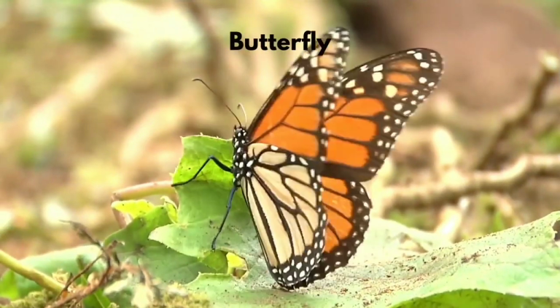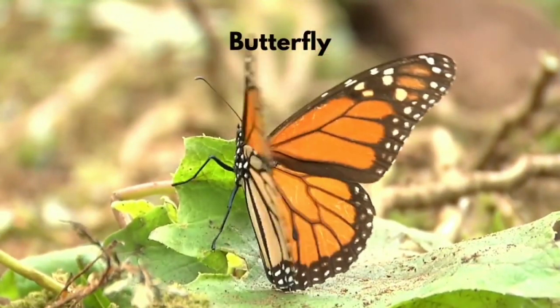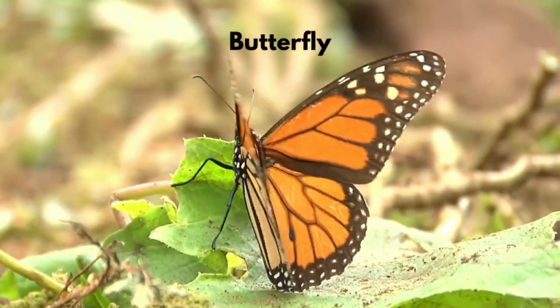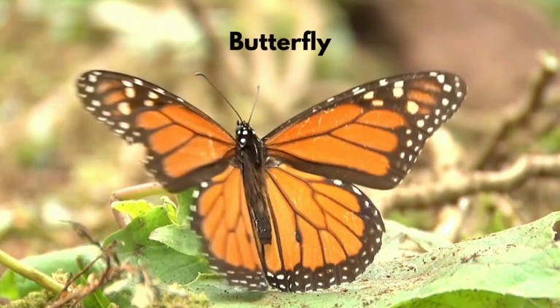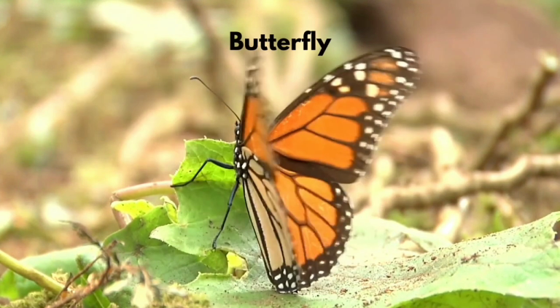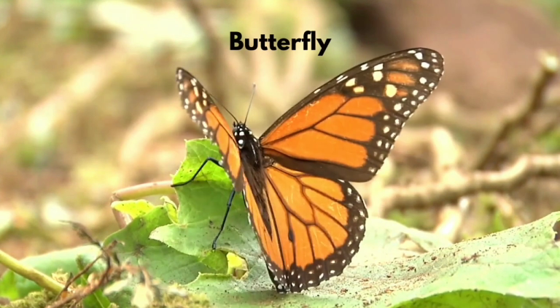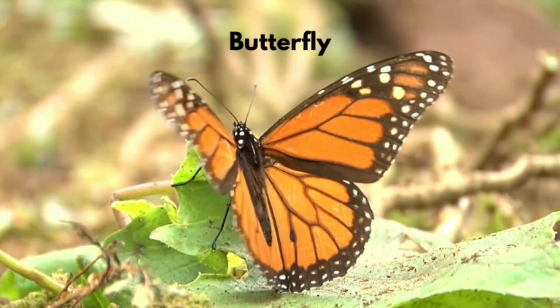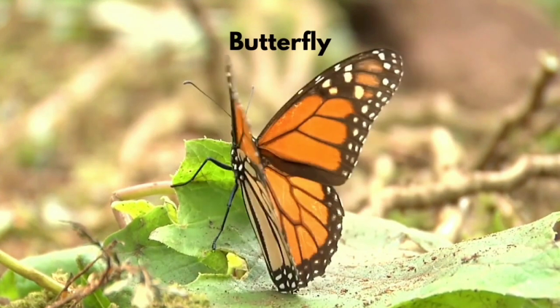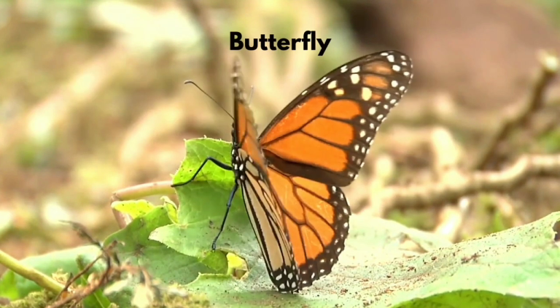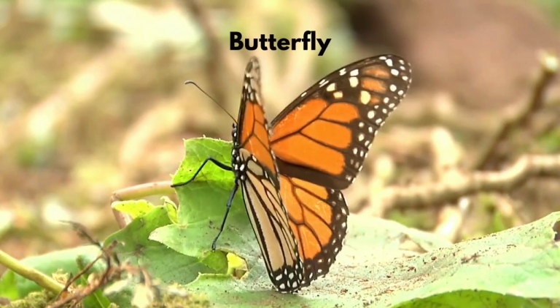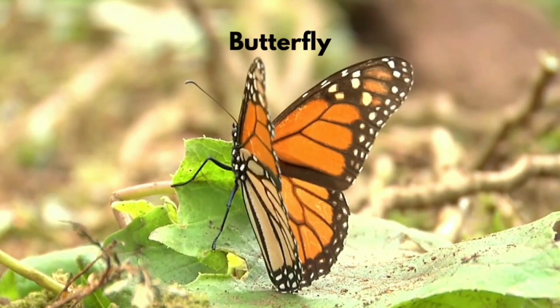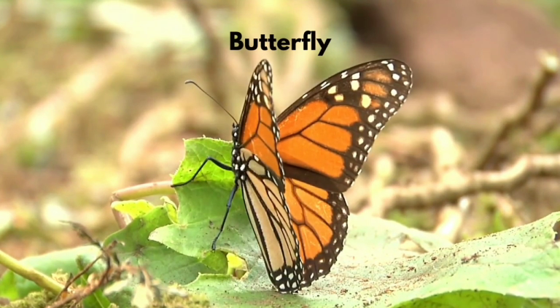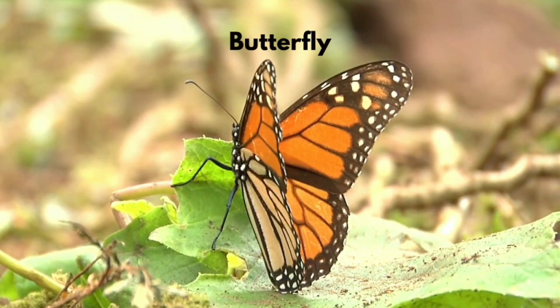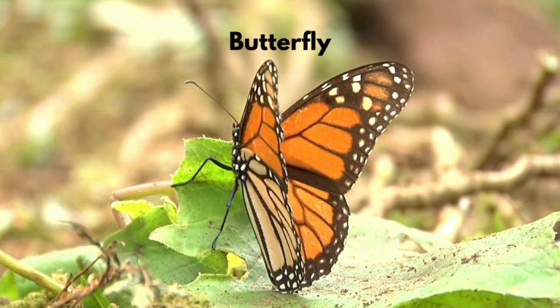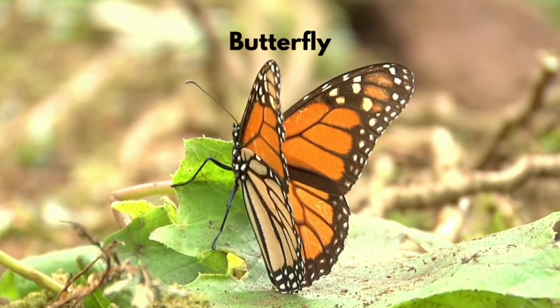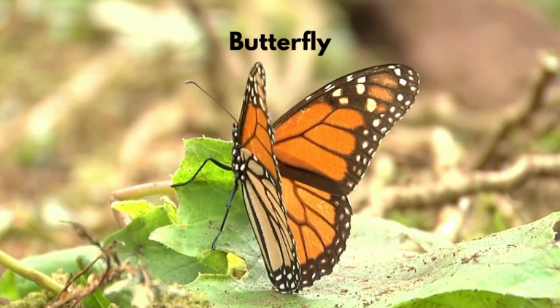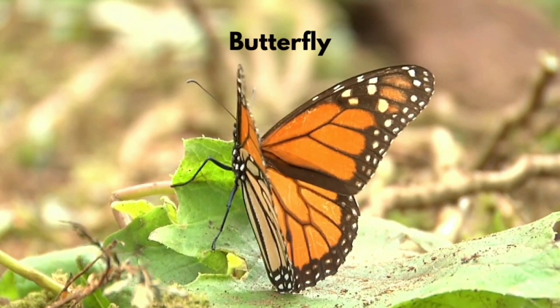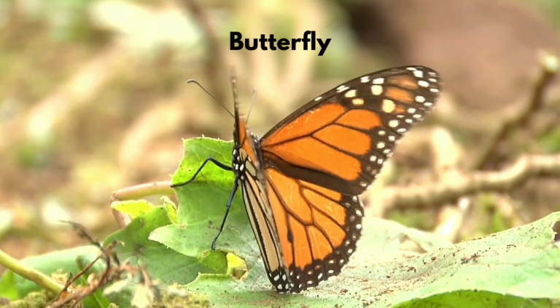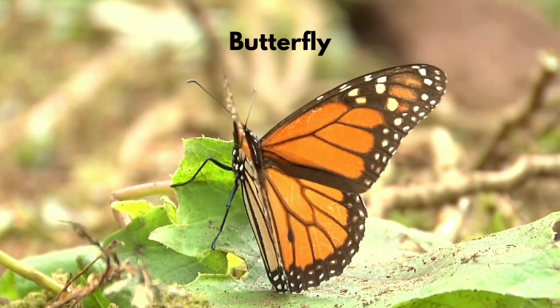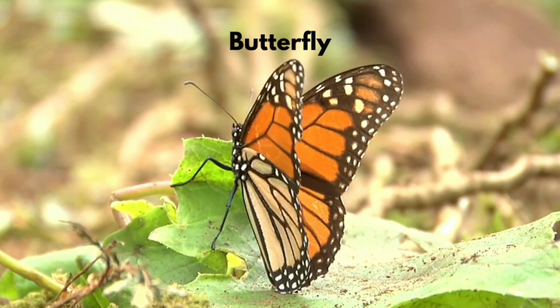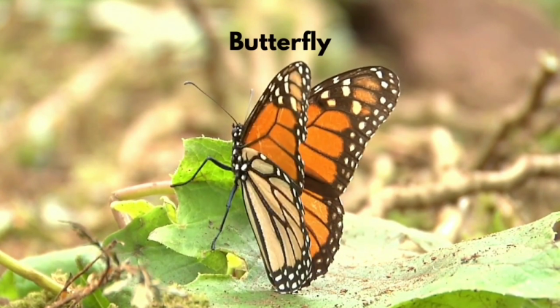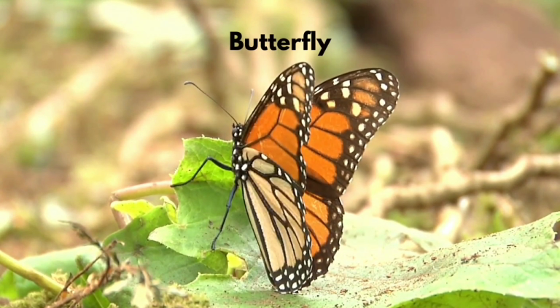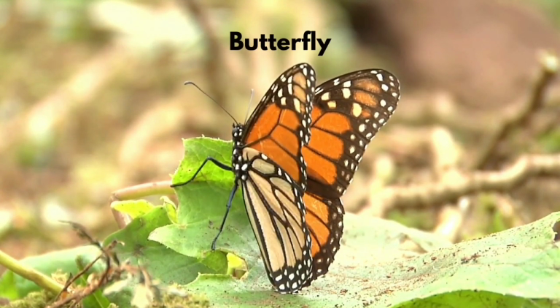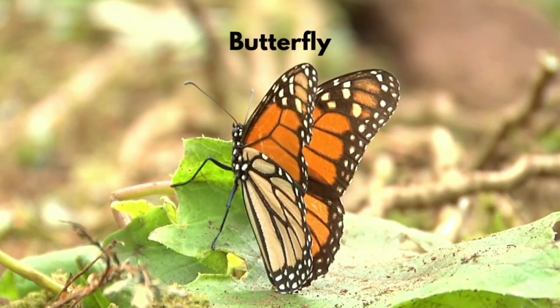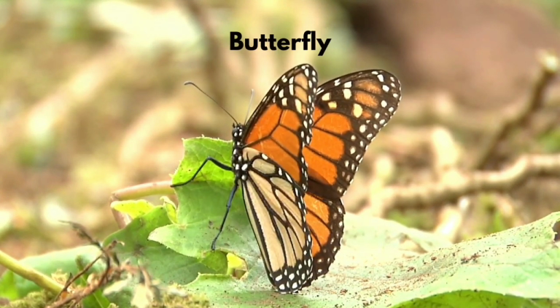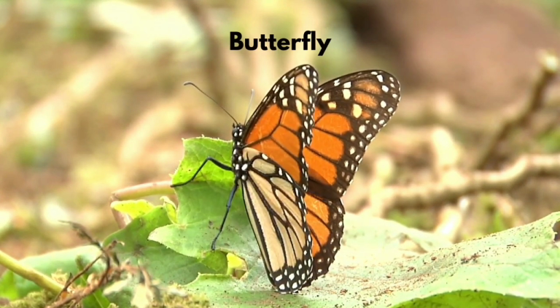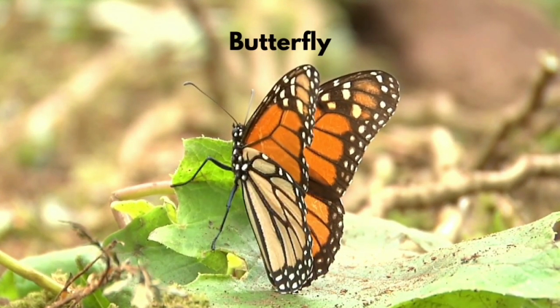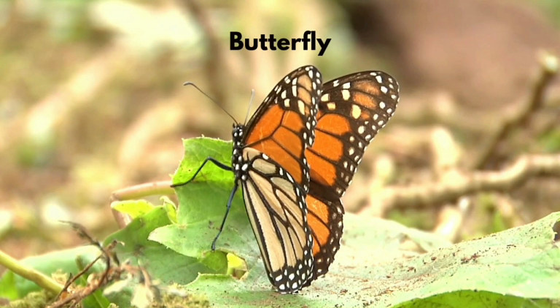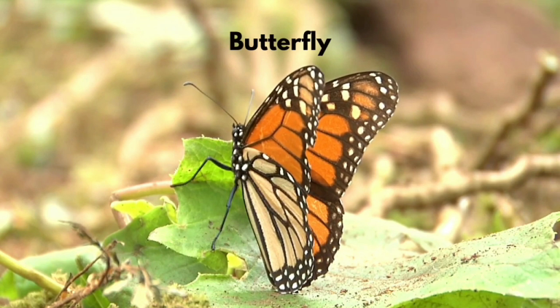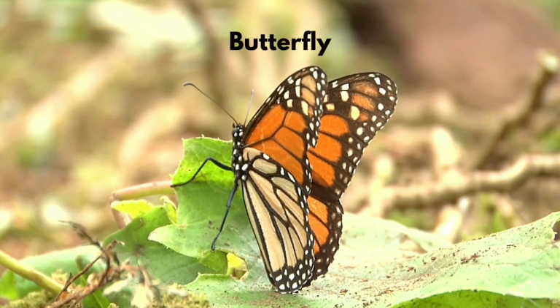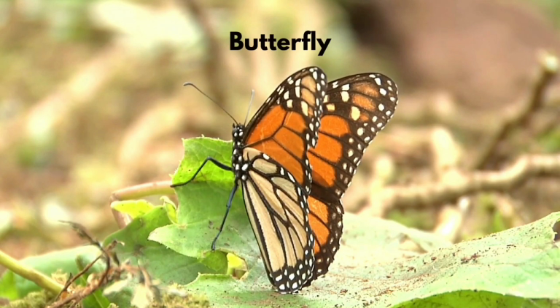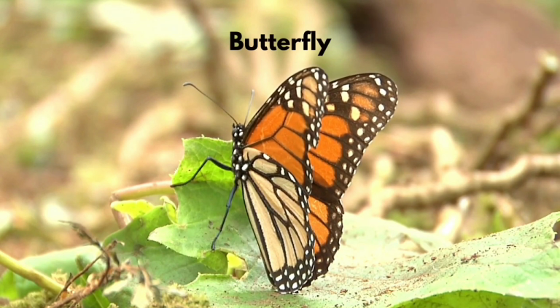Butterflies are the adult form of caterpillars. After the pupa stage, the butterfly will come out of the chrysalis and take flight.